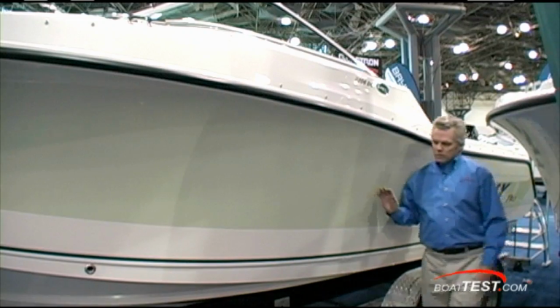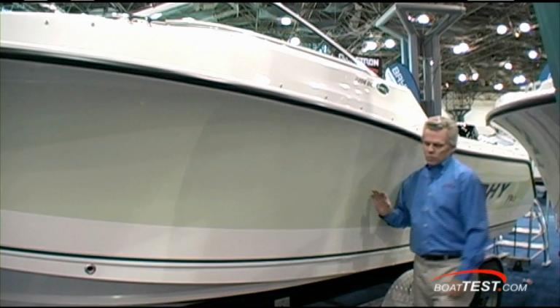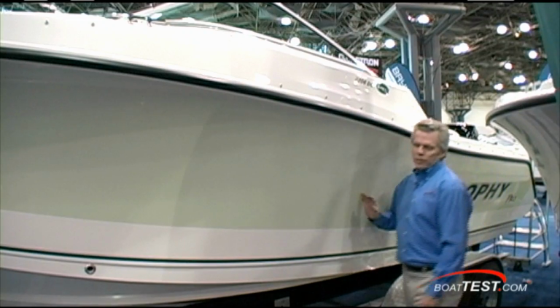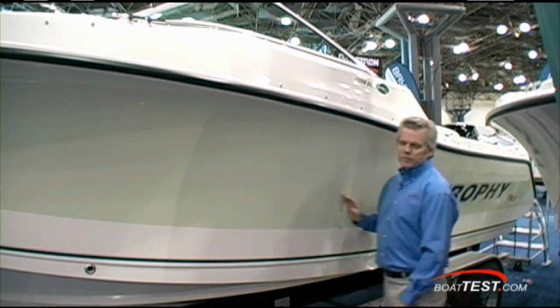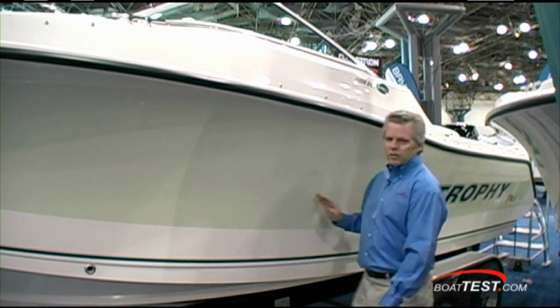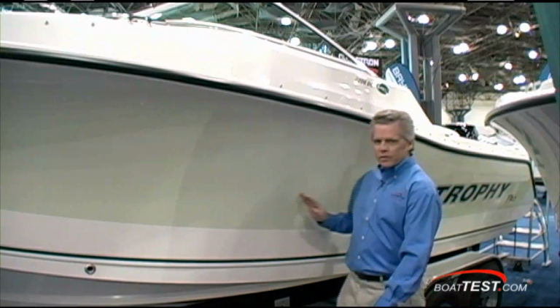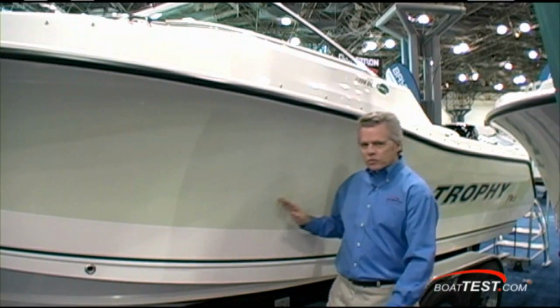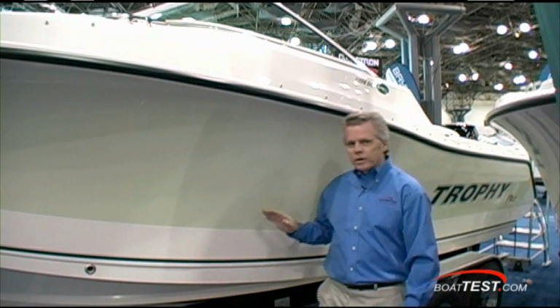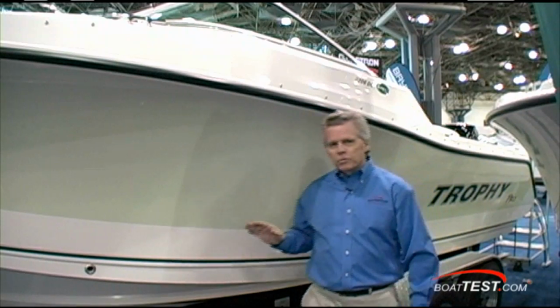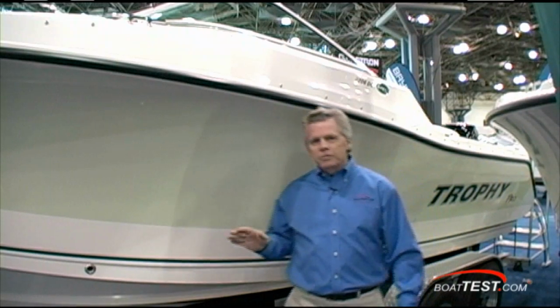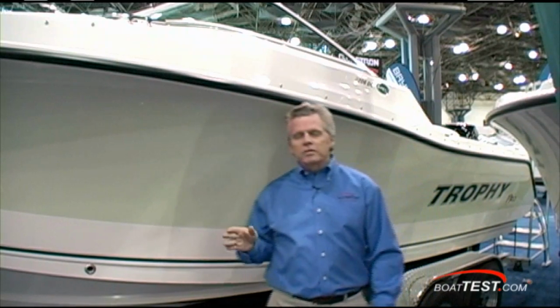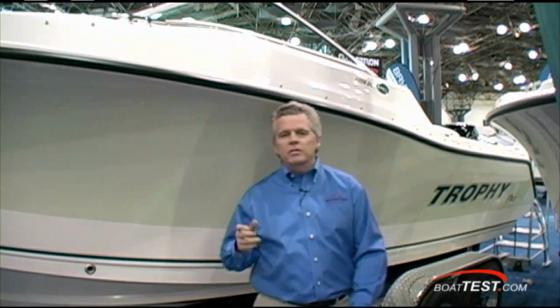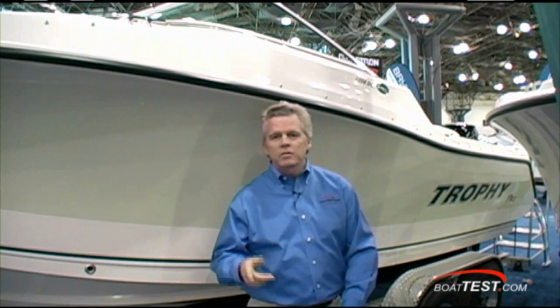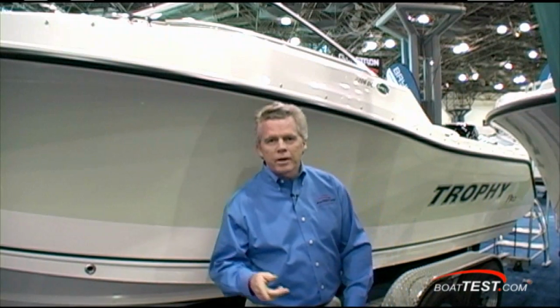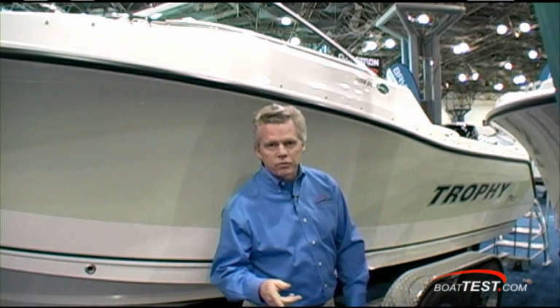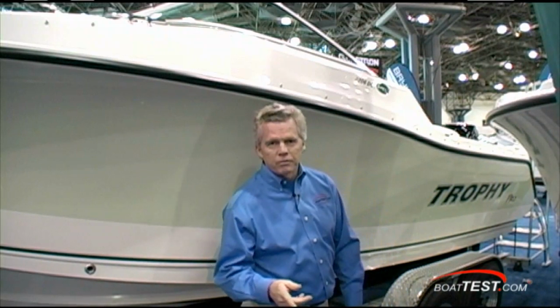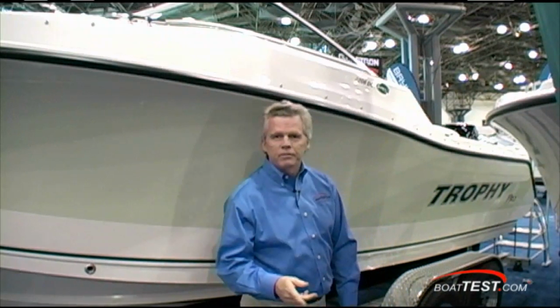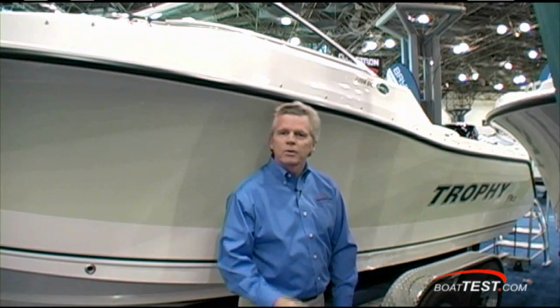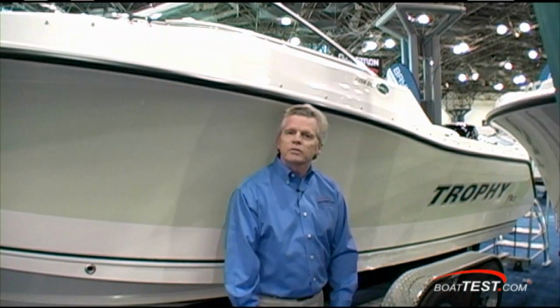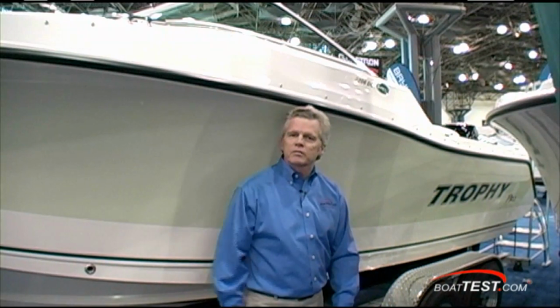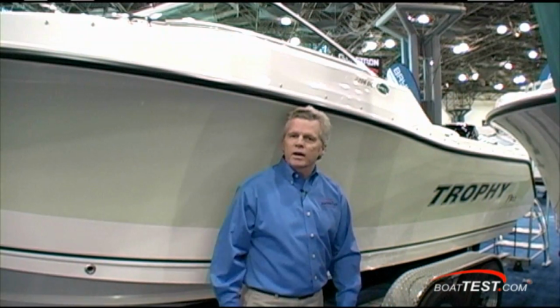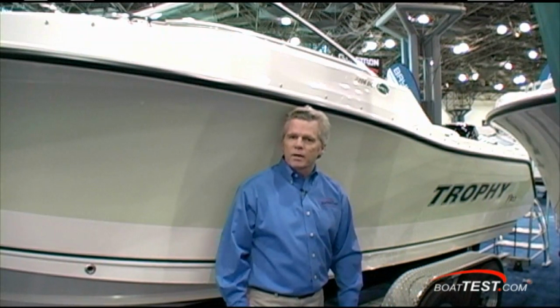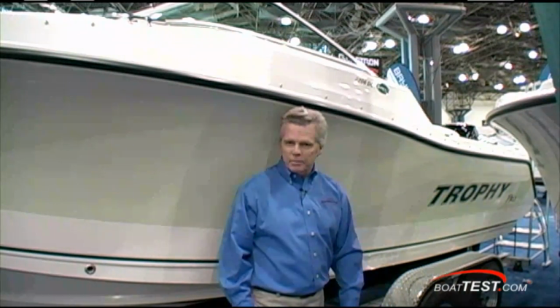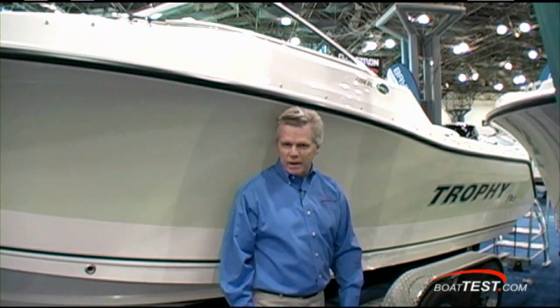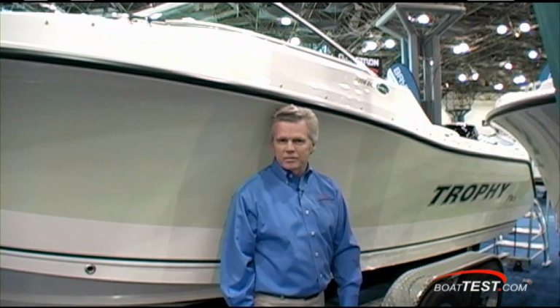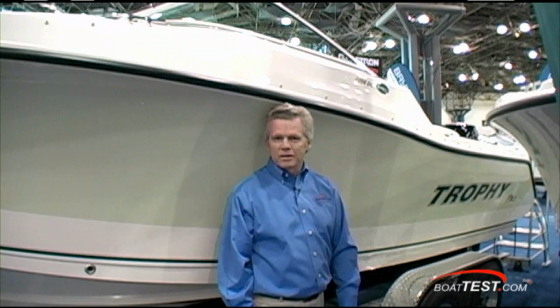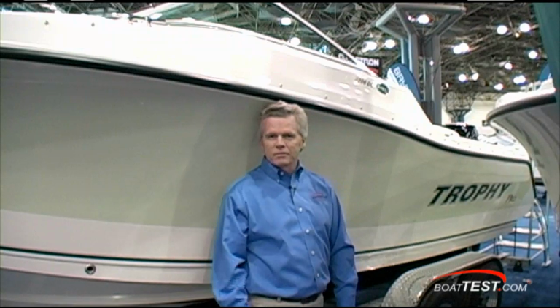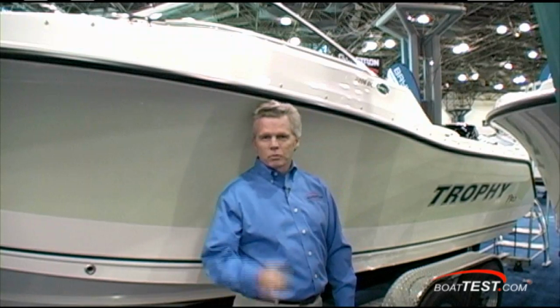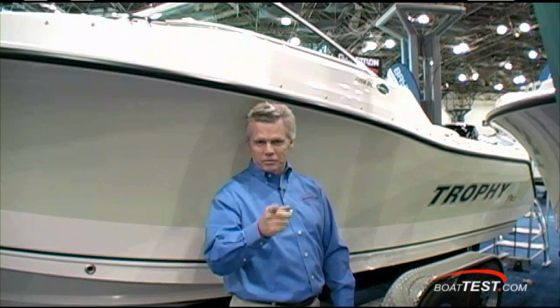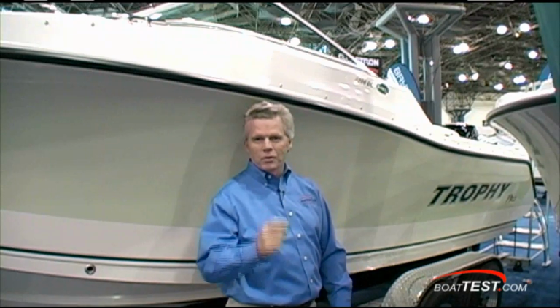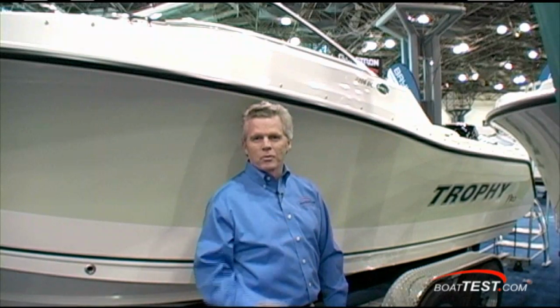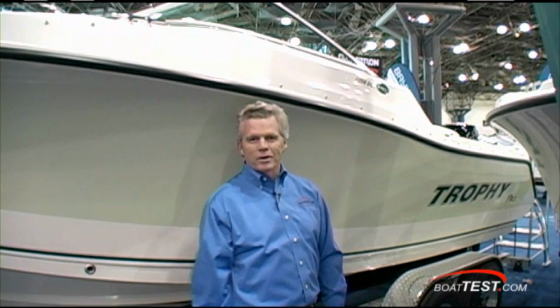Well, that's our look at the 2206 DC by Trophy. For BoatTest.com, I'm Captain Steve. We'll see you on the water.